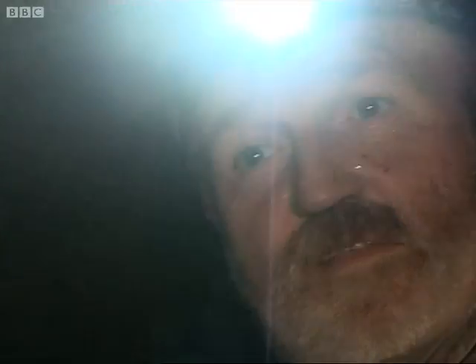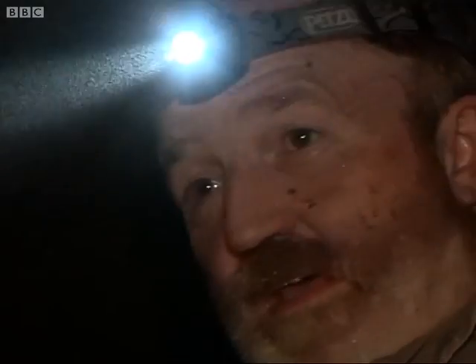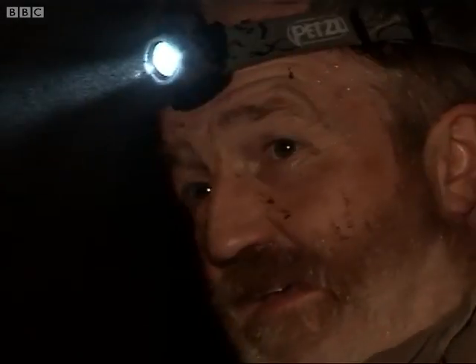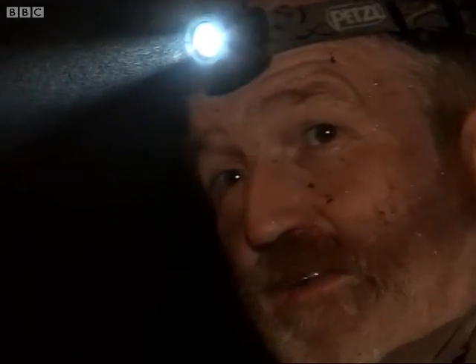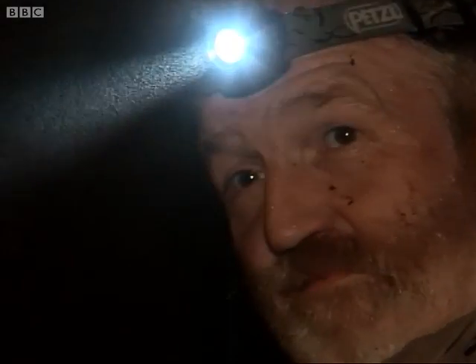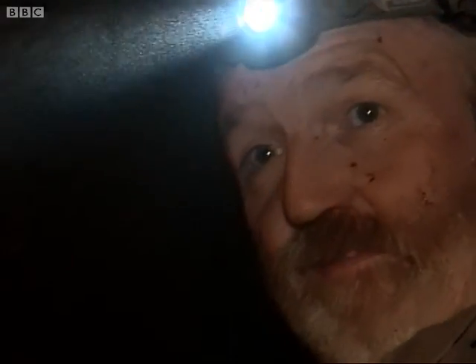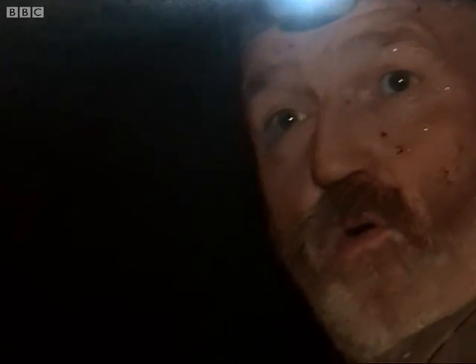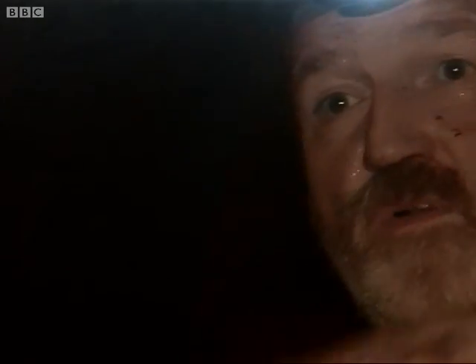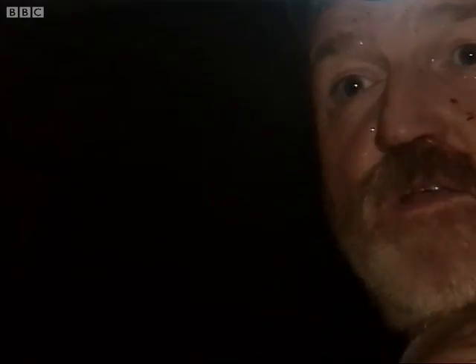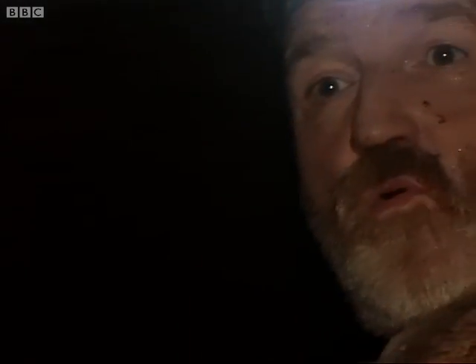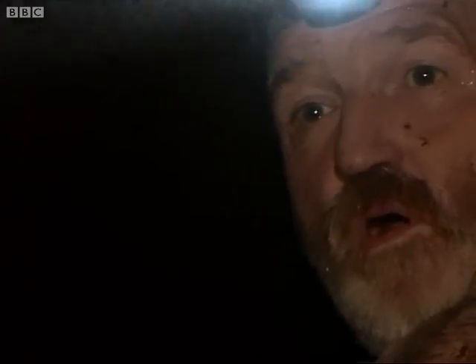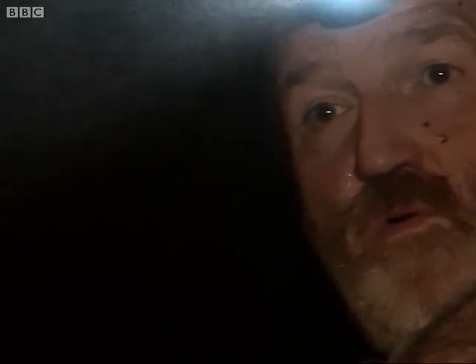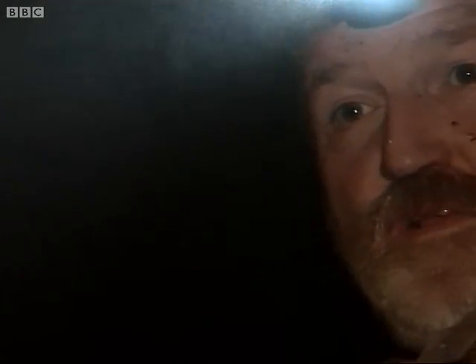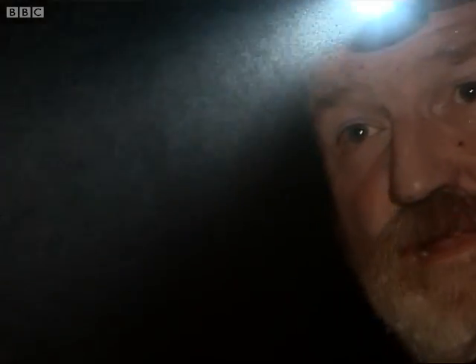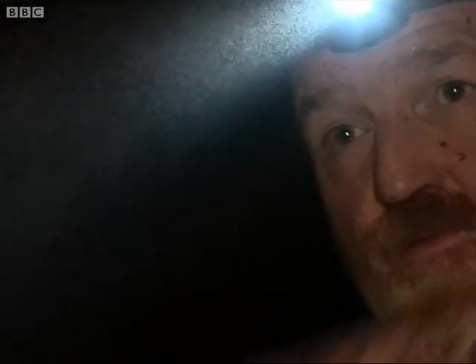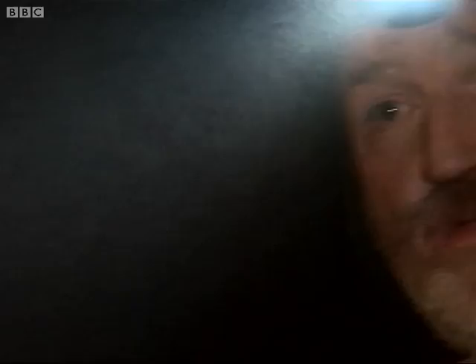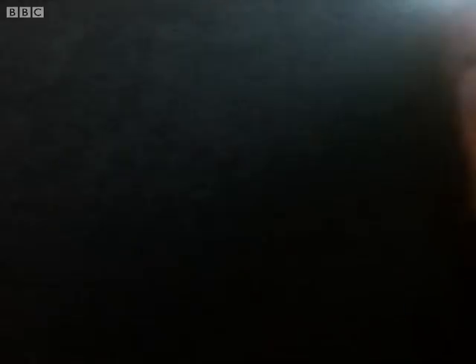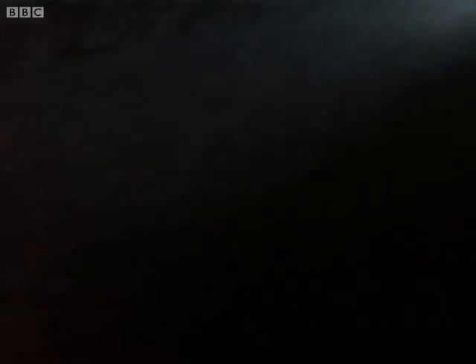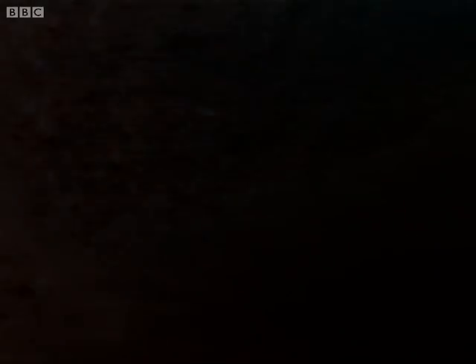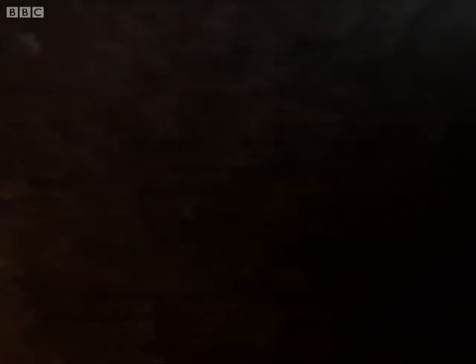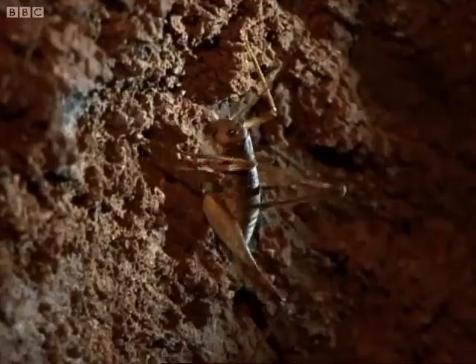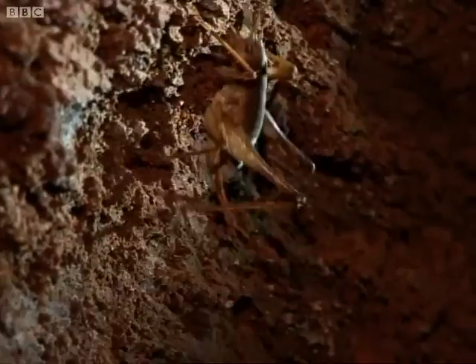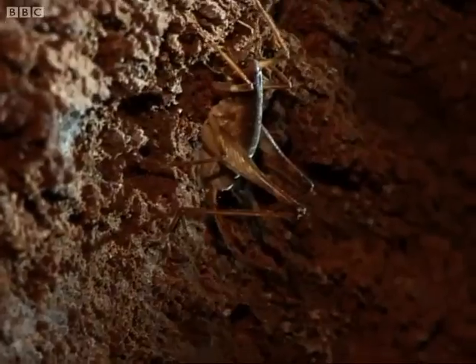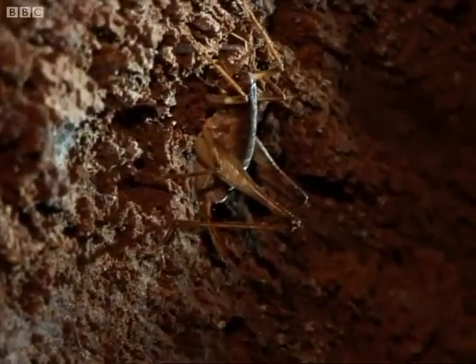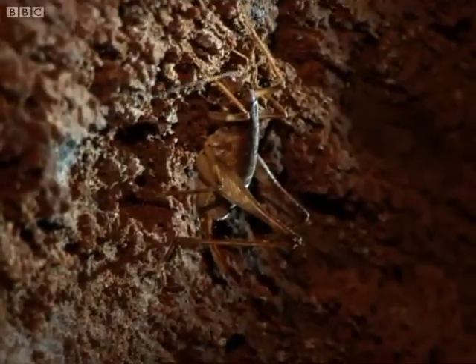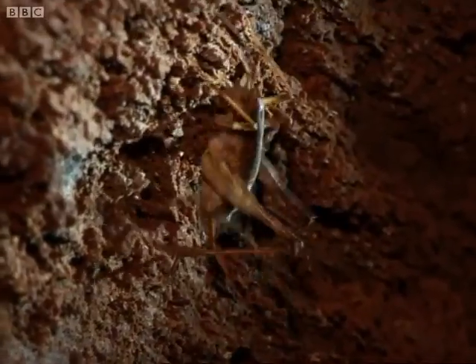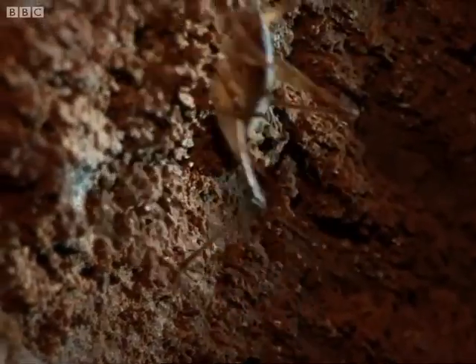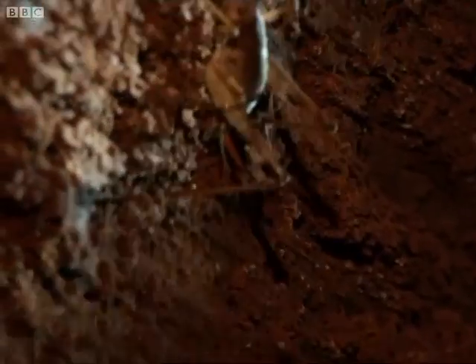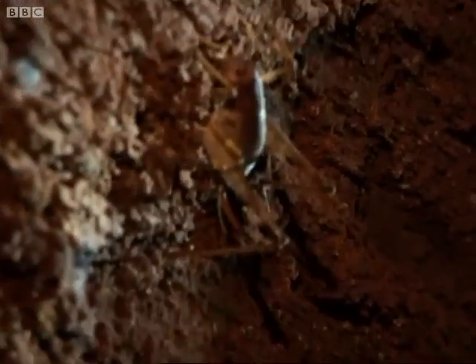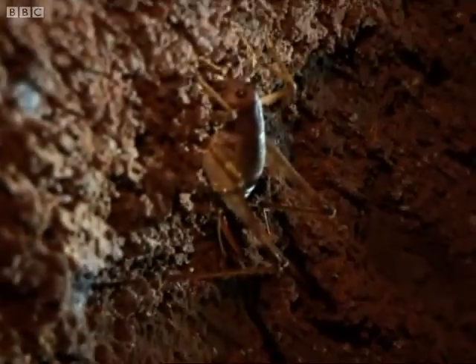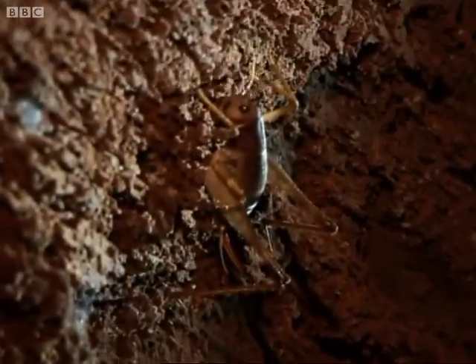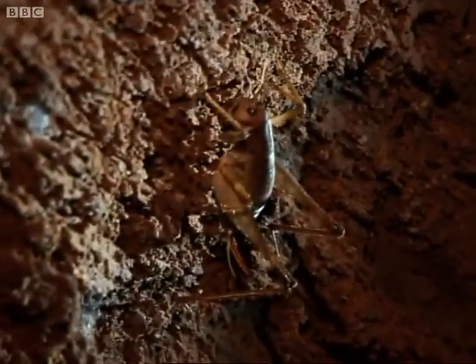What's that on the wall? Oh, look at that — quick, quick, on the wall. Cave cricket — look at the size of it!